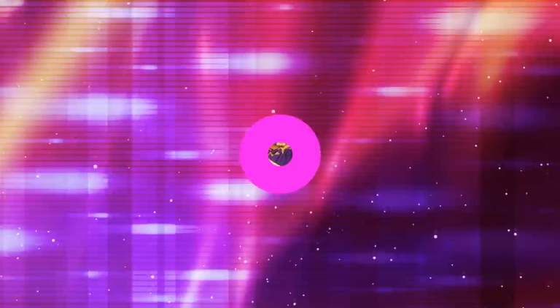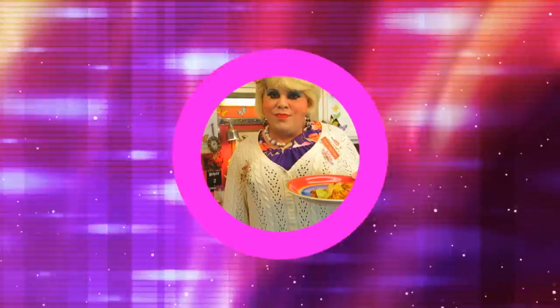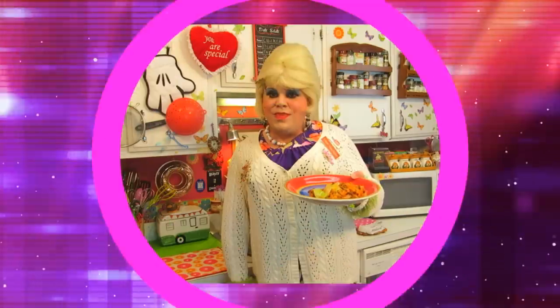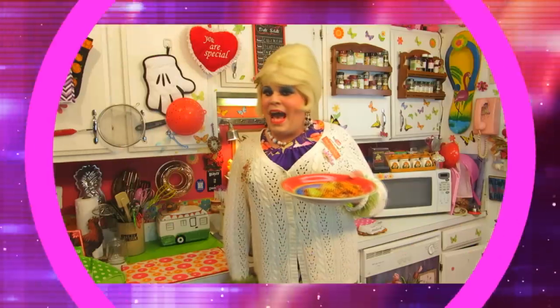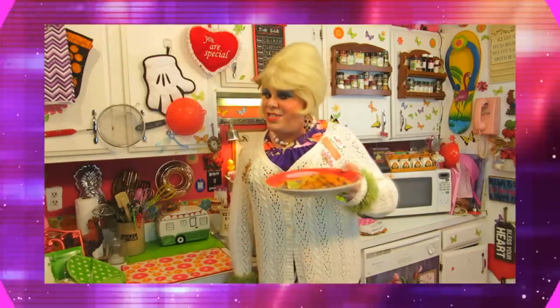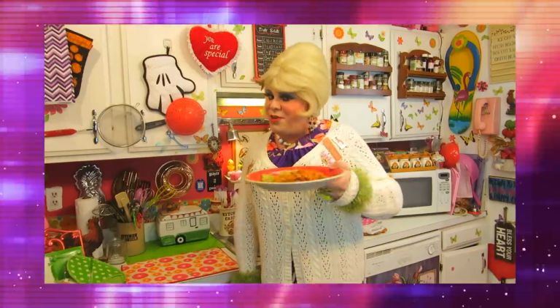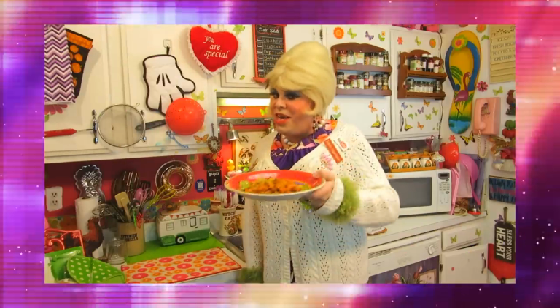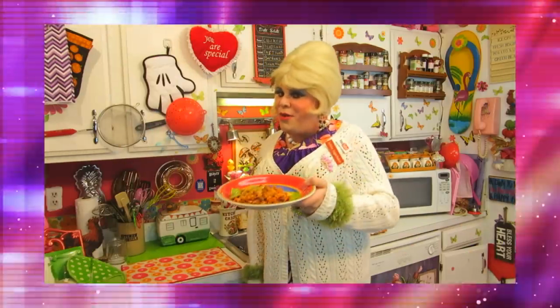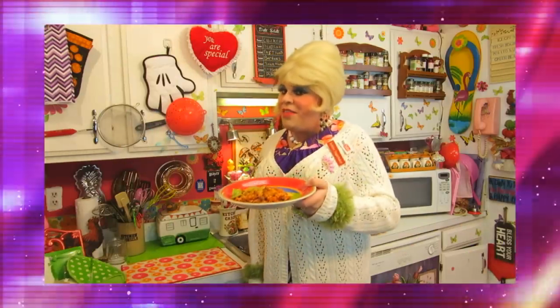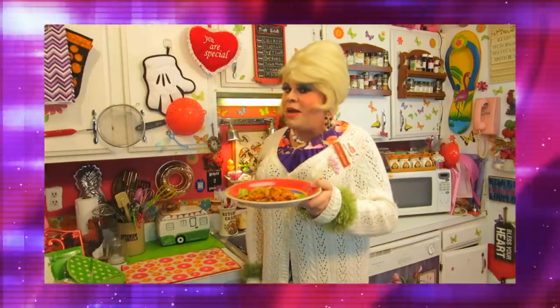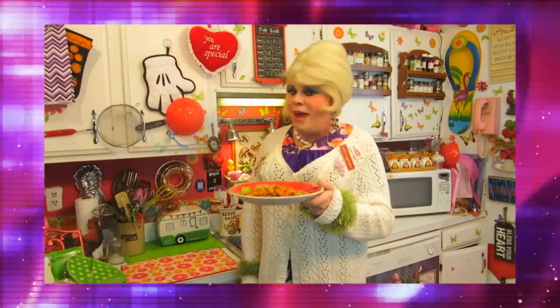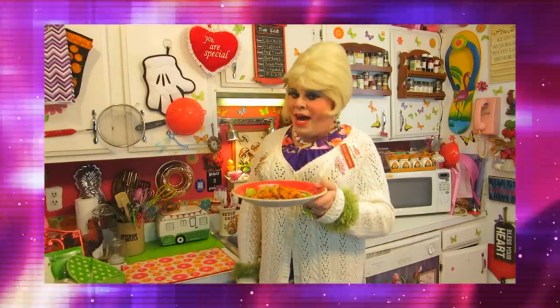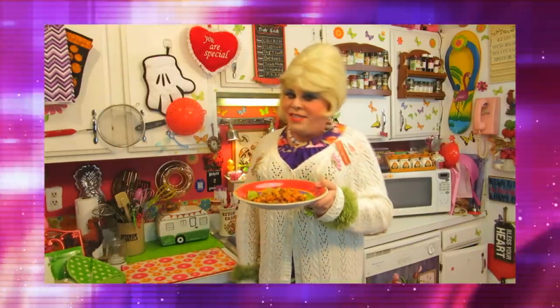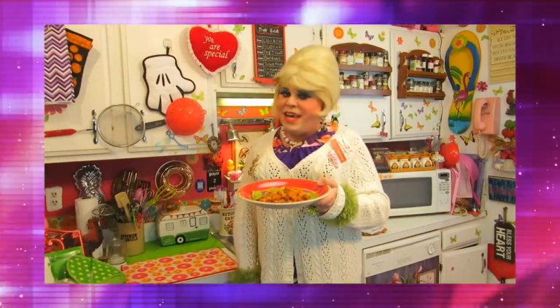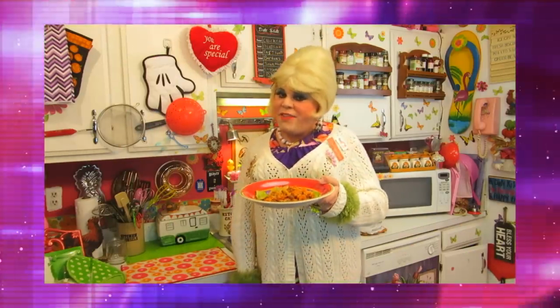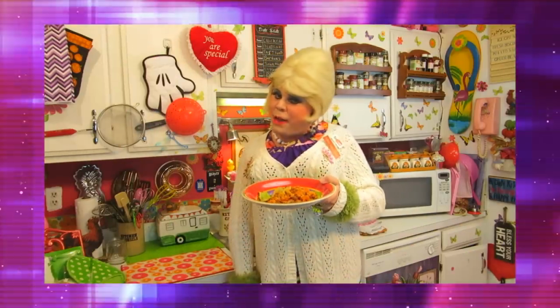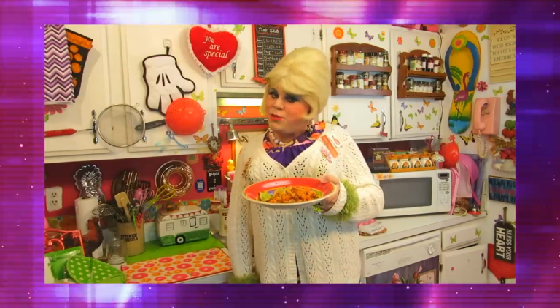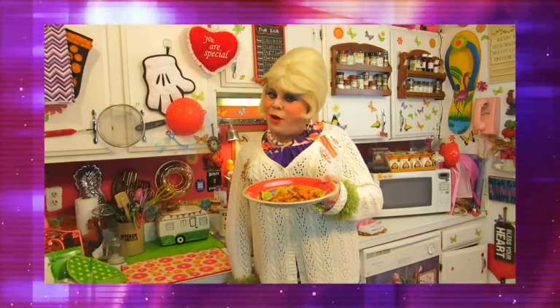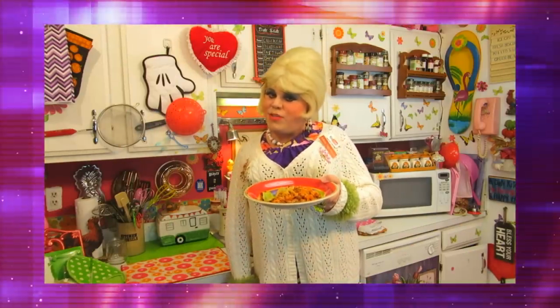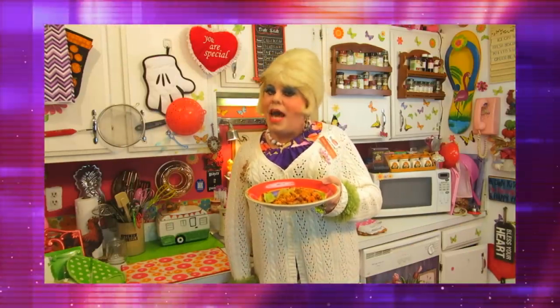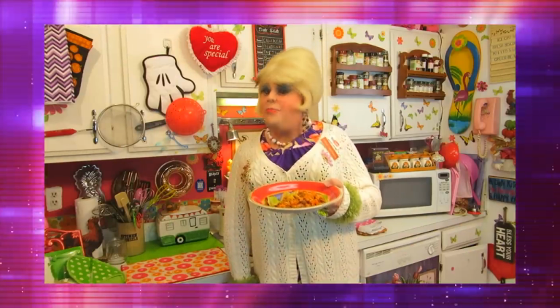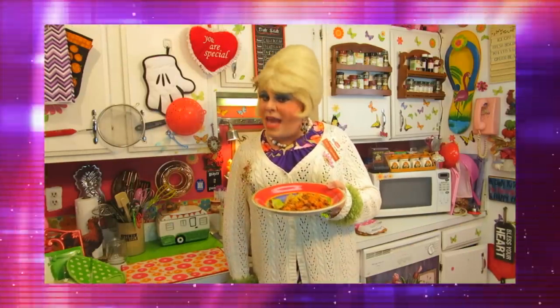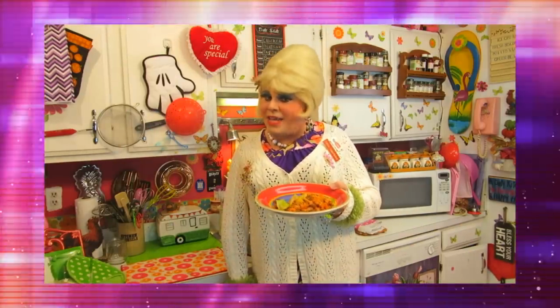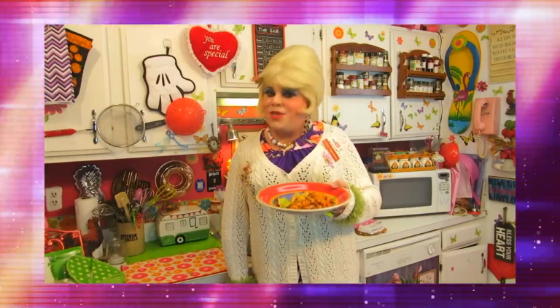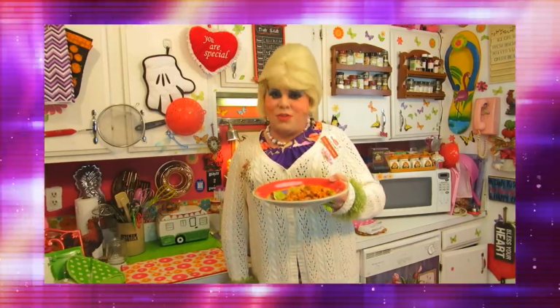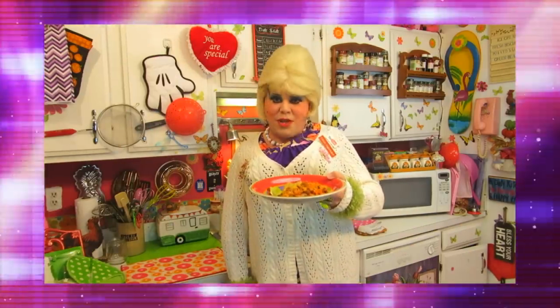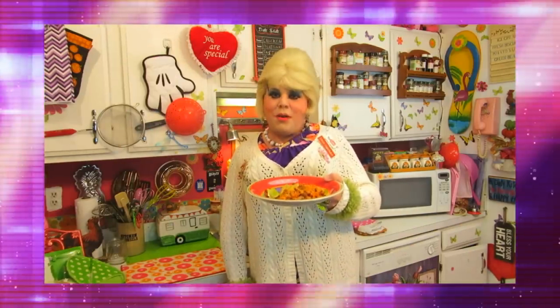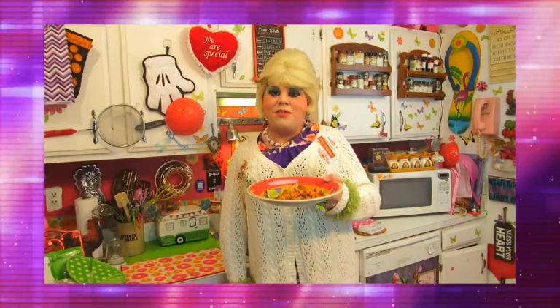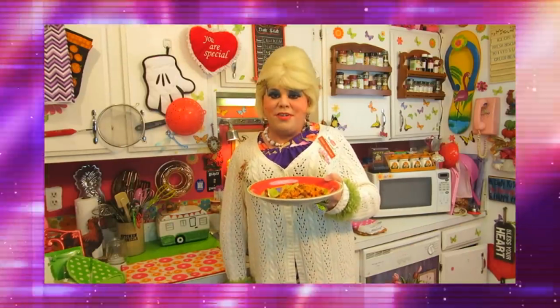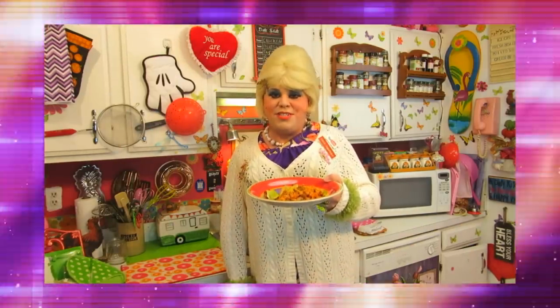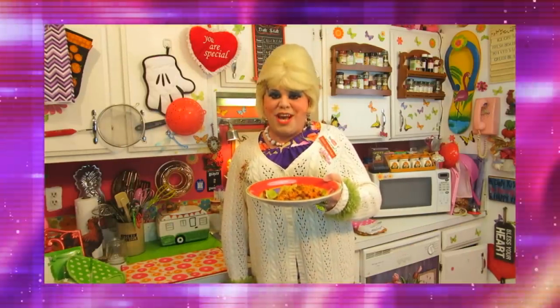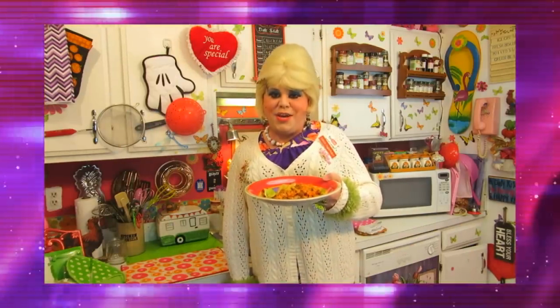I'll show you how to make my unstuffed cabbage rolls up next on the Trailer Park Cooking Show.